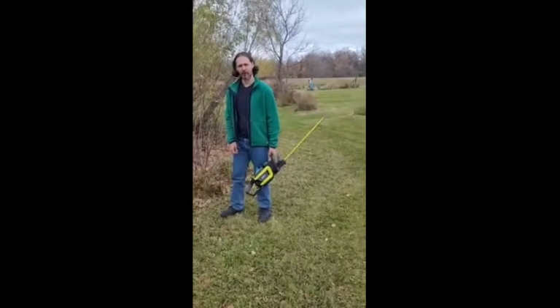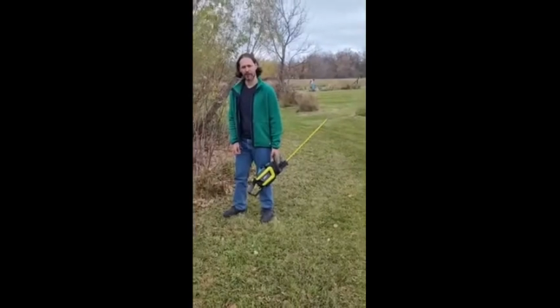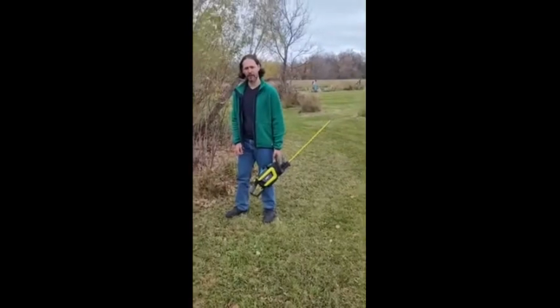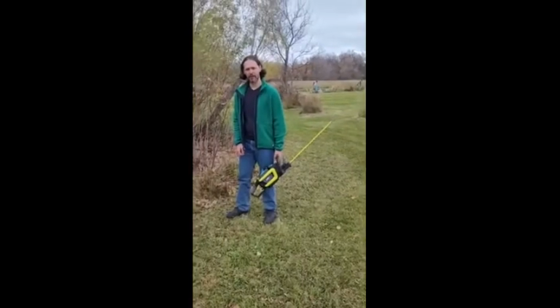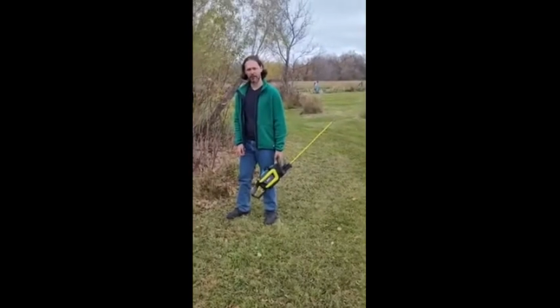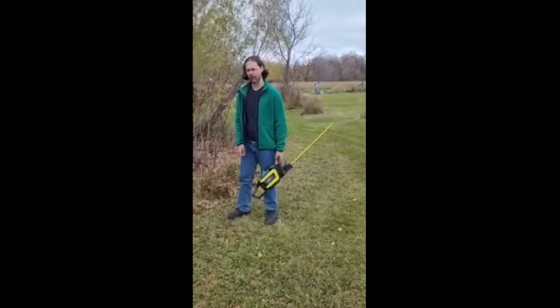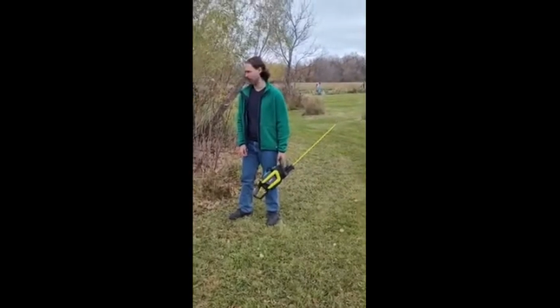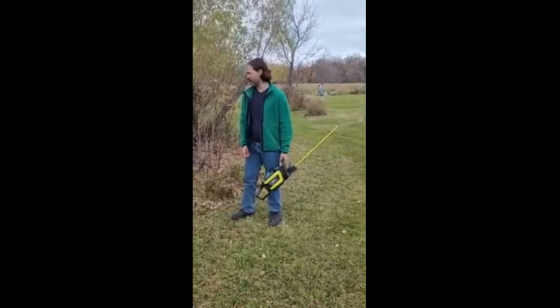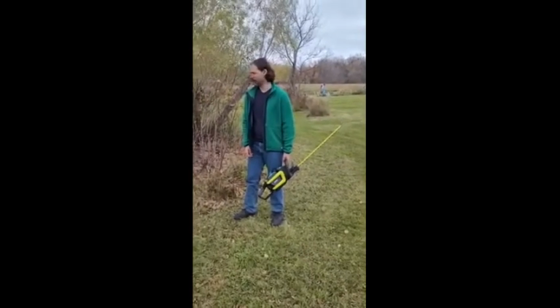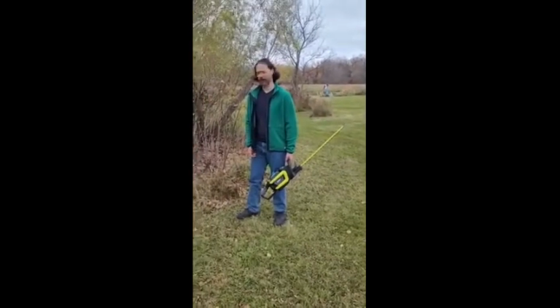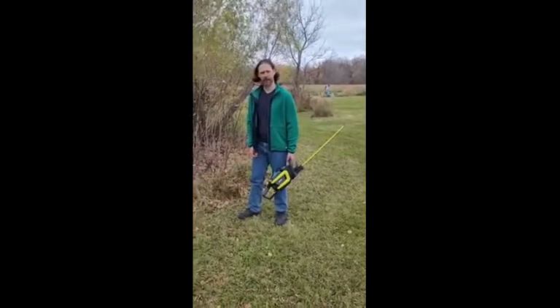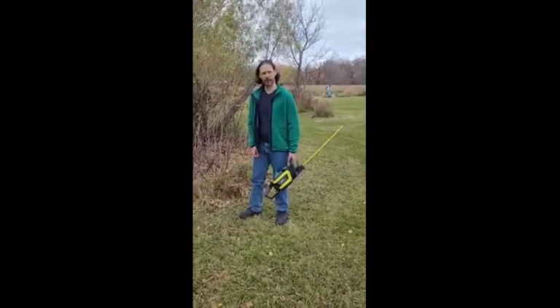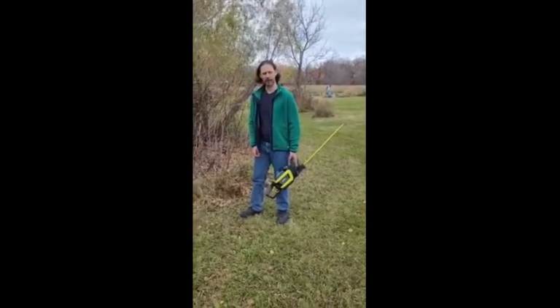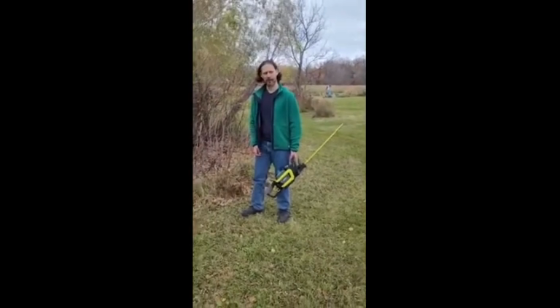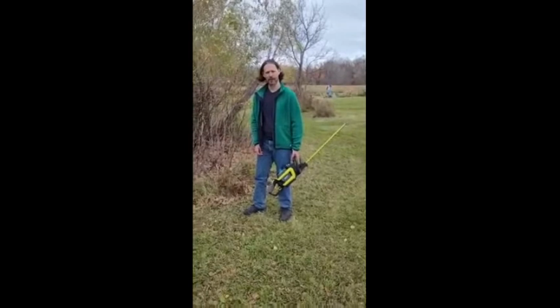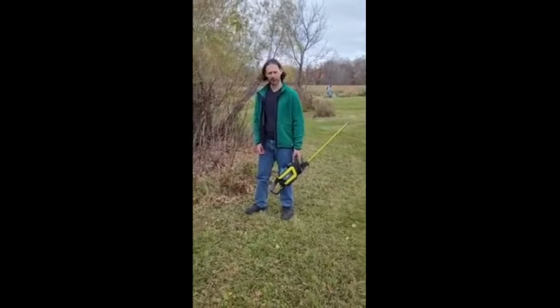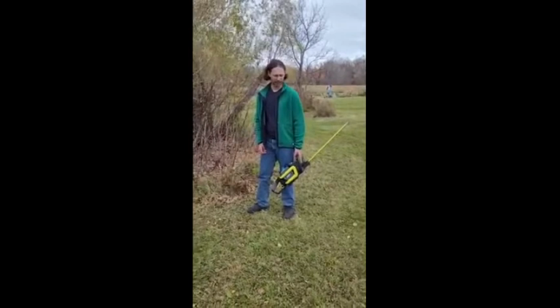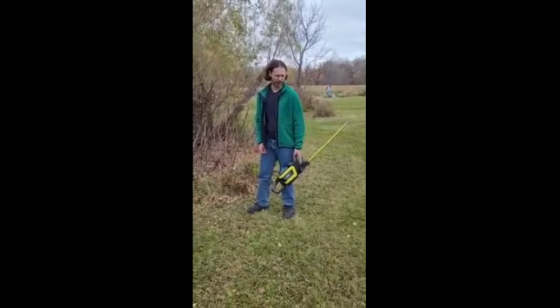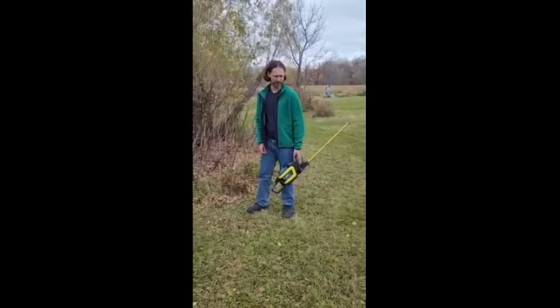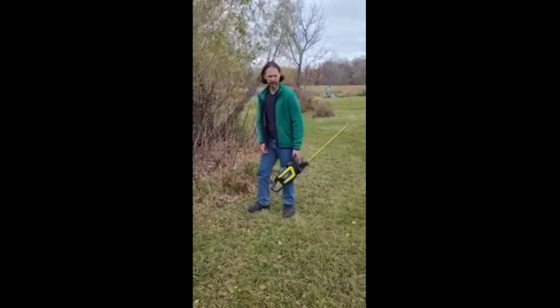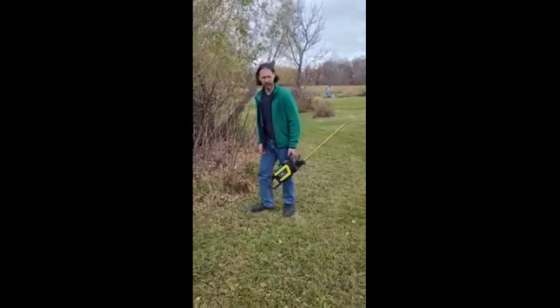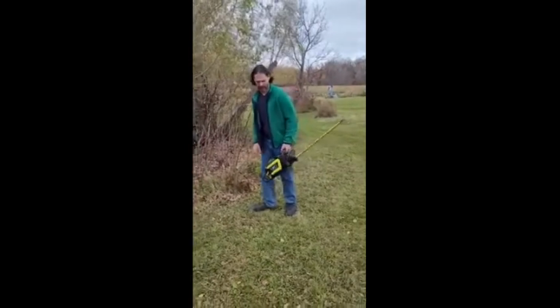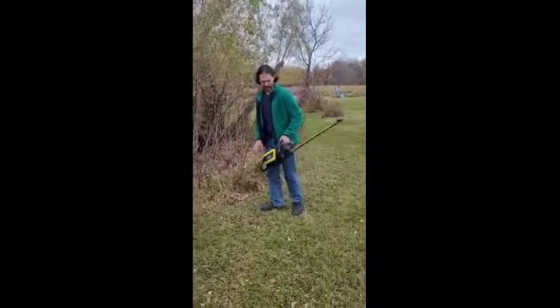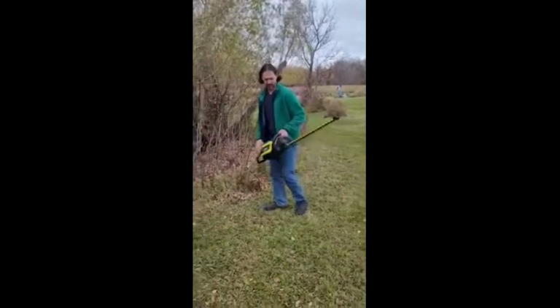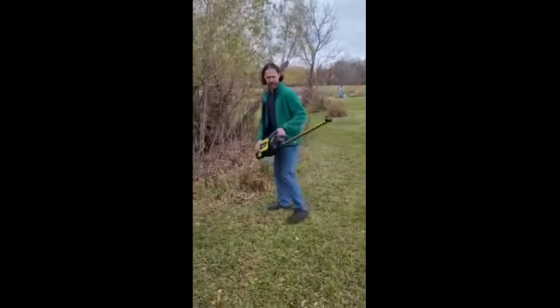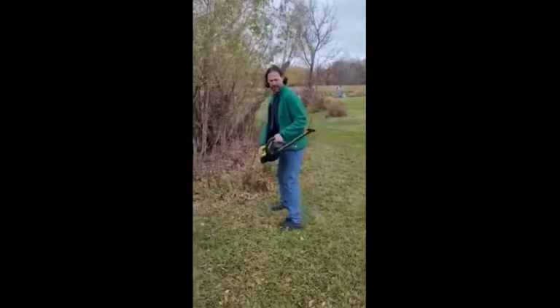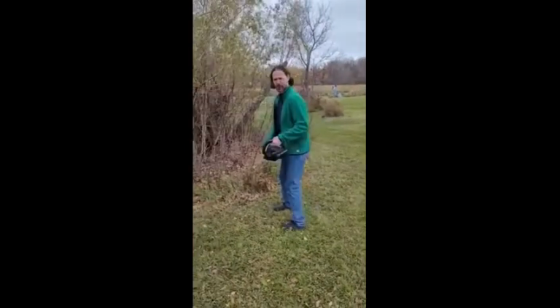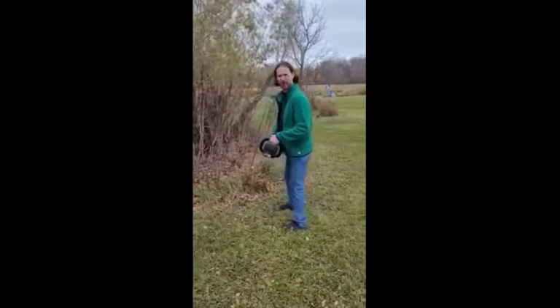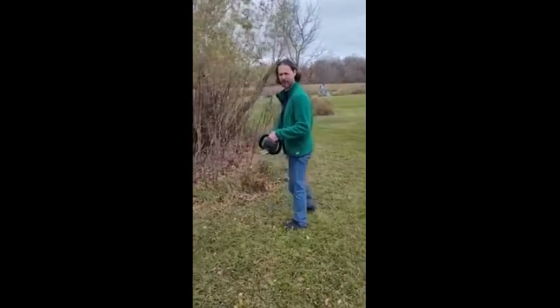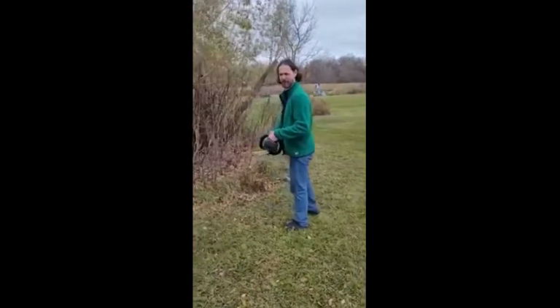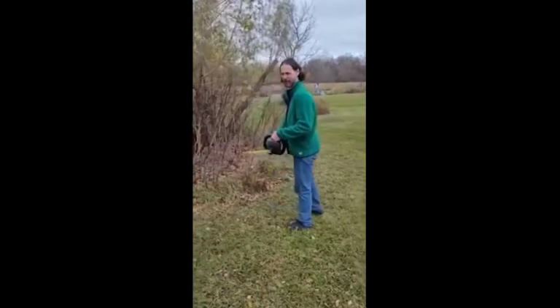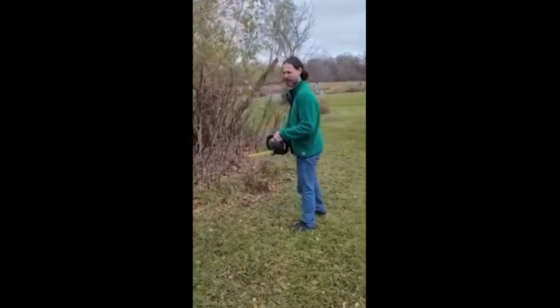We got some maple shrubs over here — we're going to see what this does with them now. Excited to try it out.